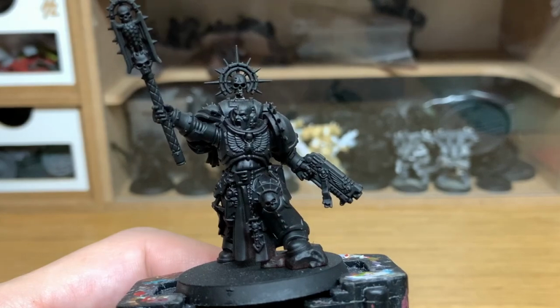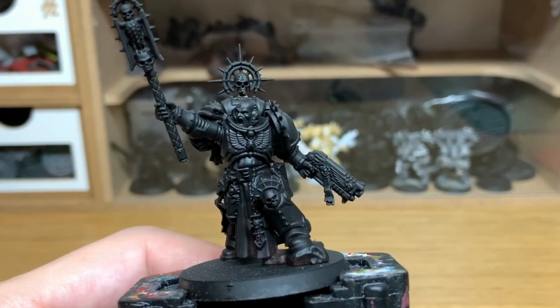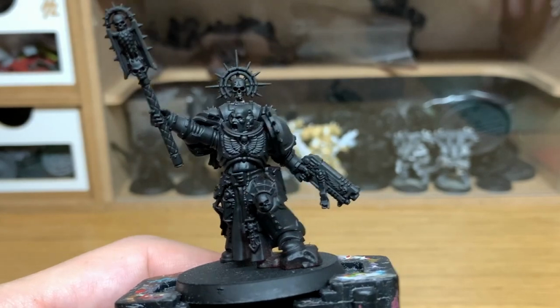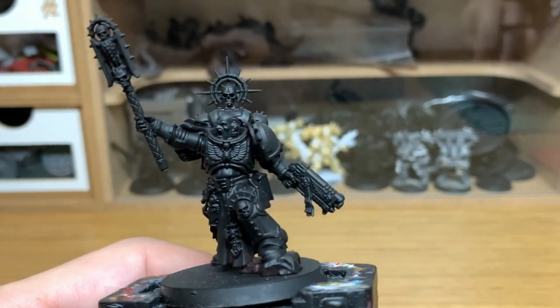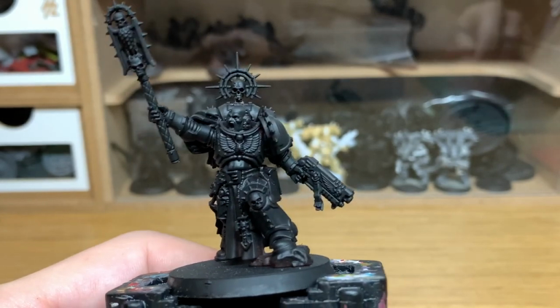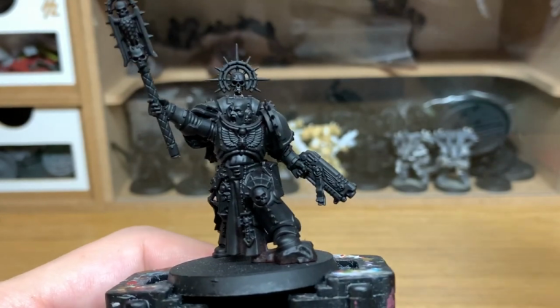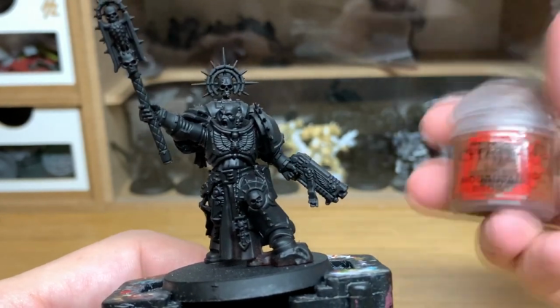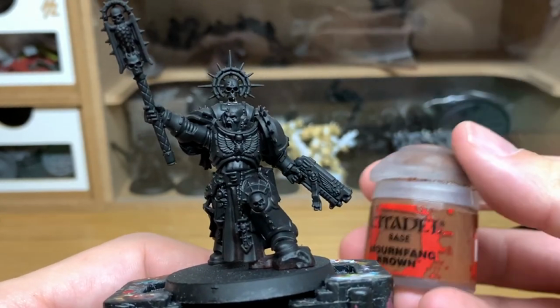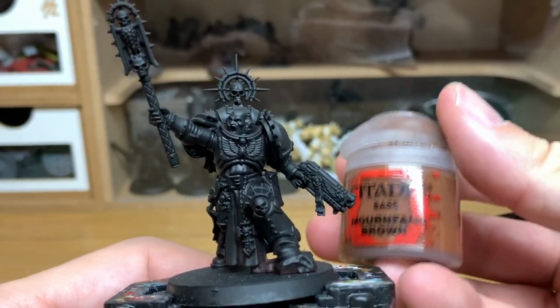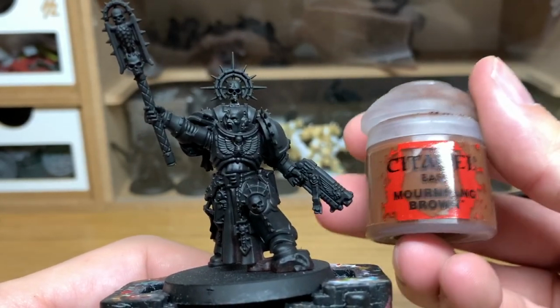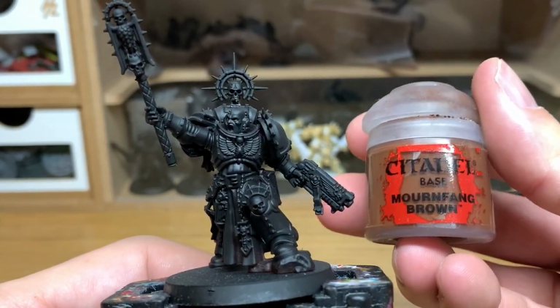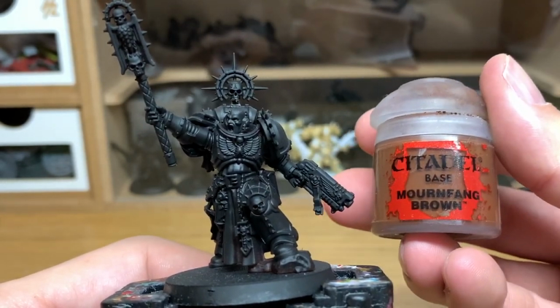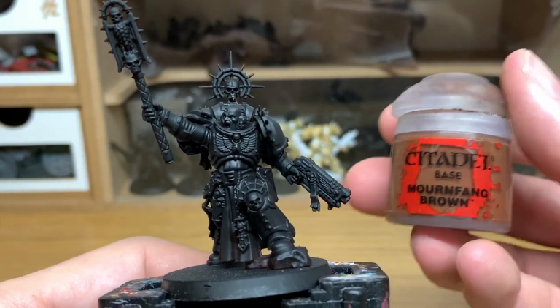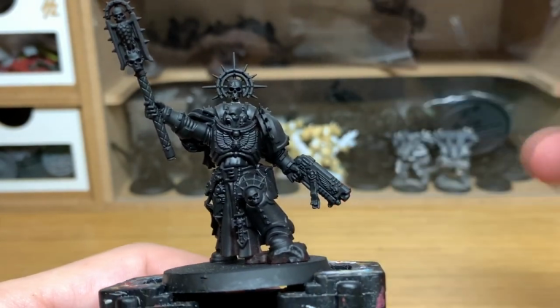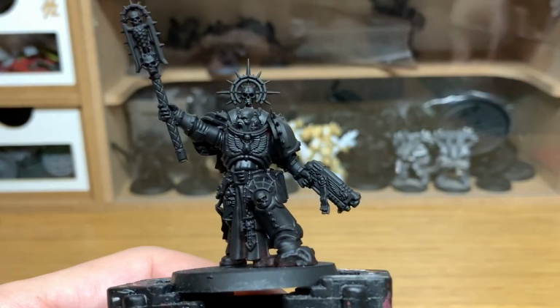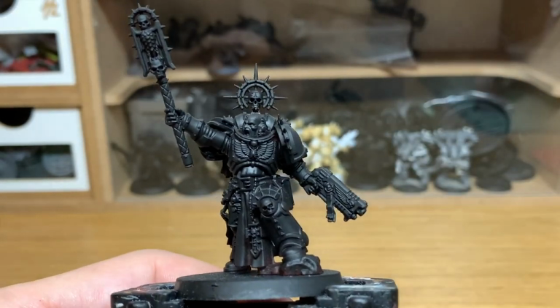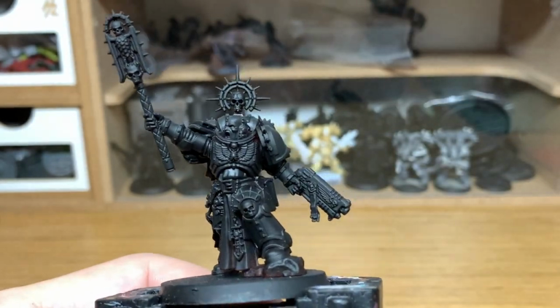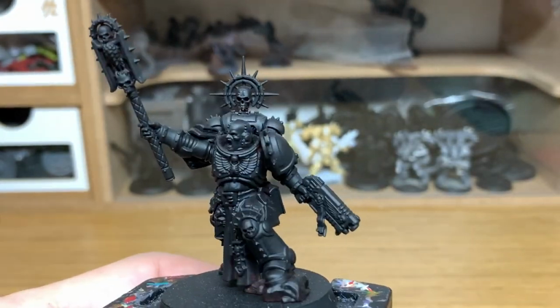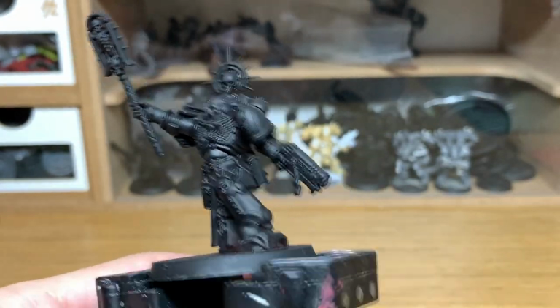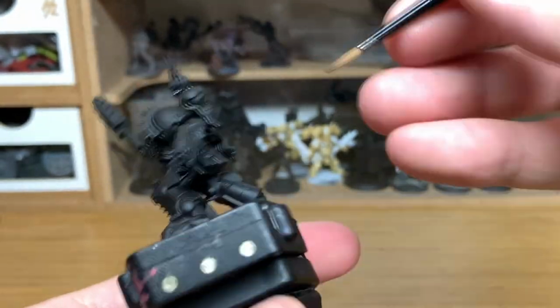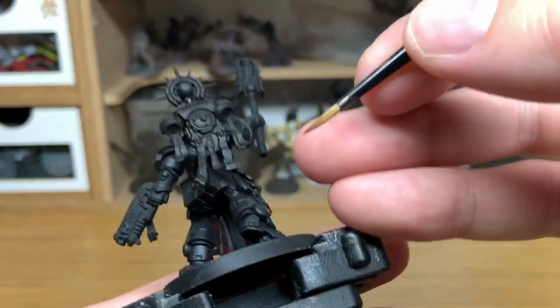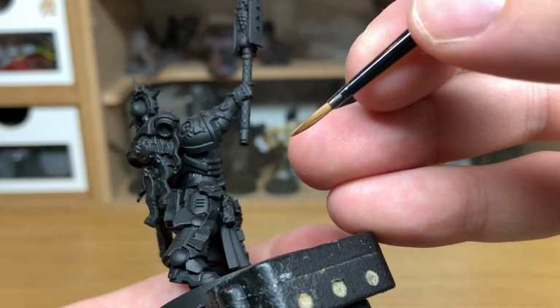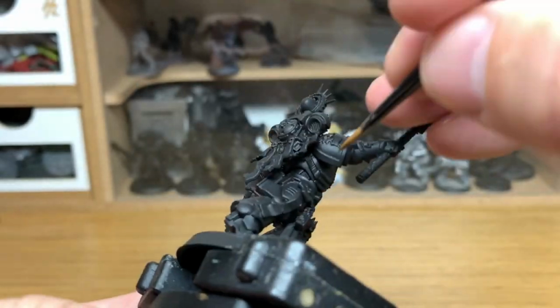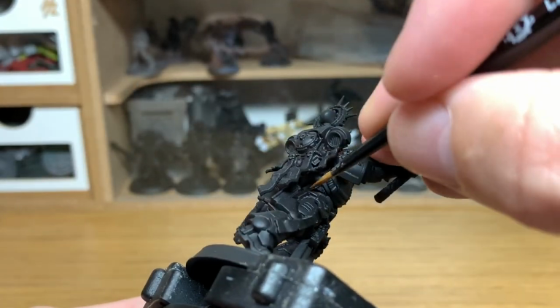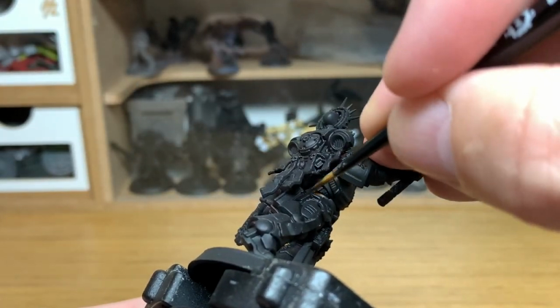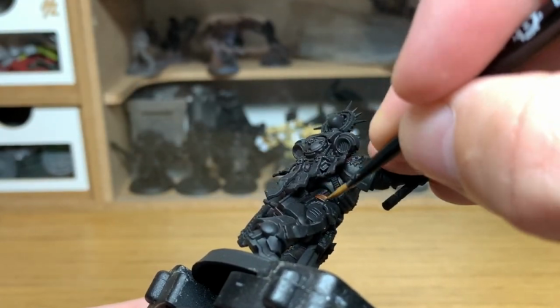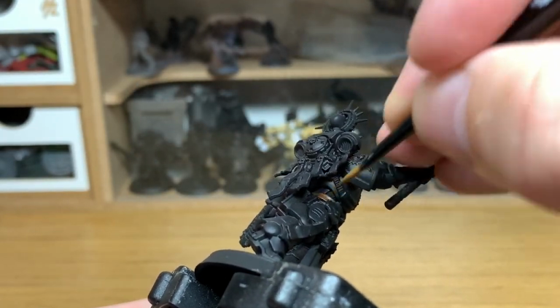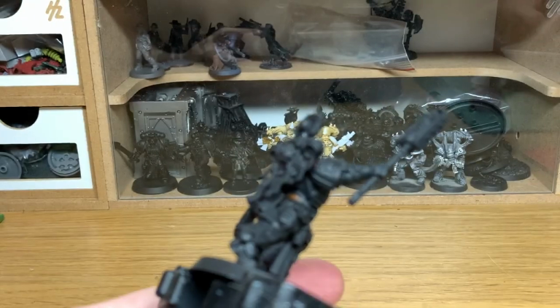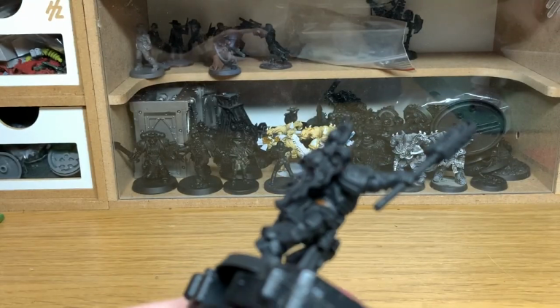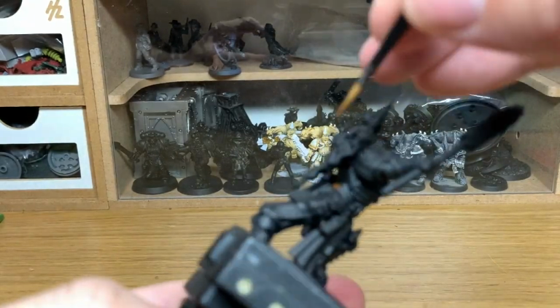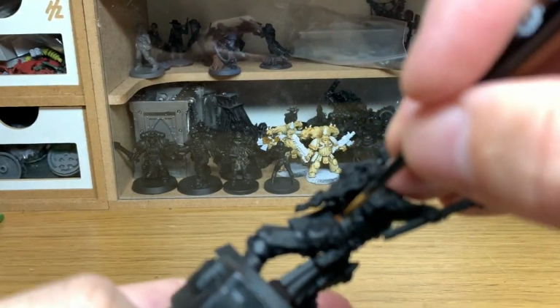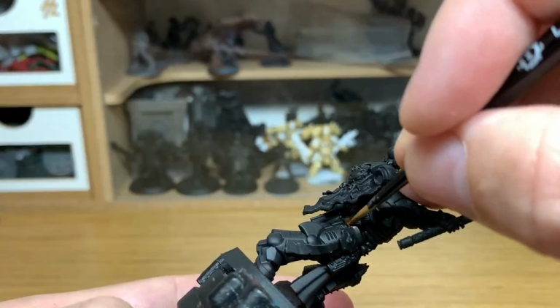First up we're going to be using Citadel Mournfang Brown. We're going to use this to do his holster and his pouches and also the leather belt.